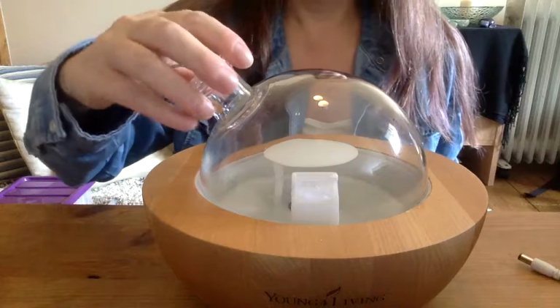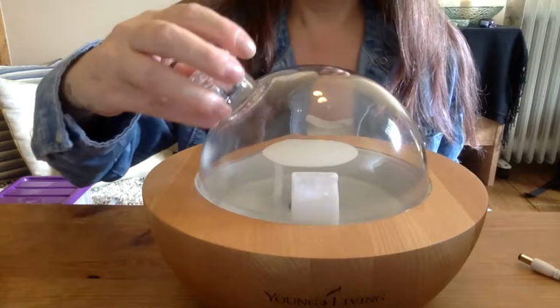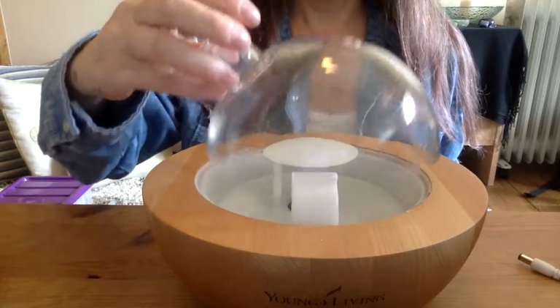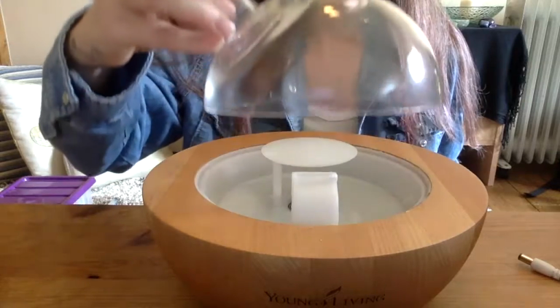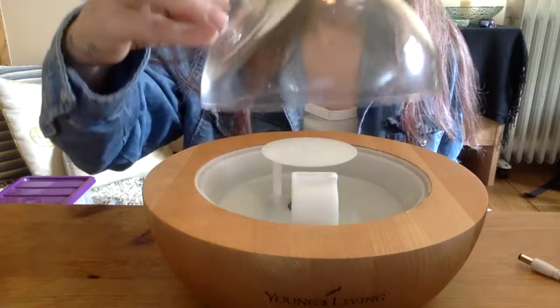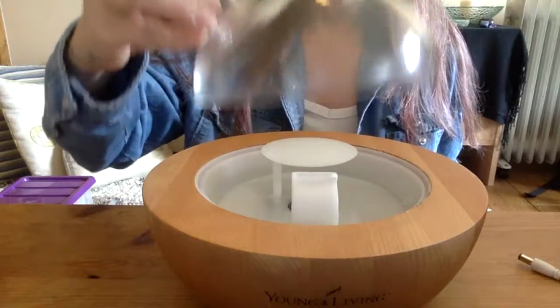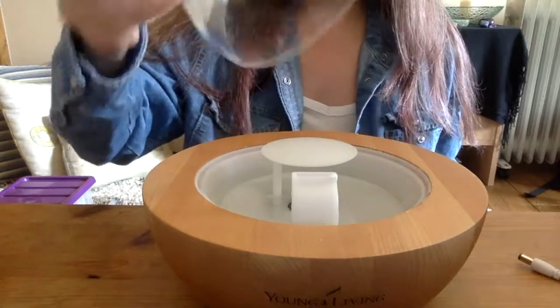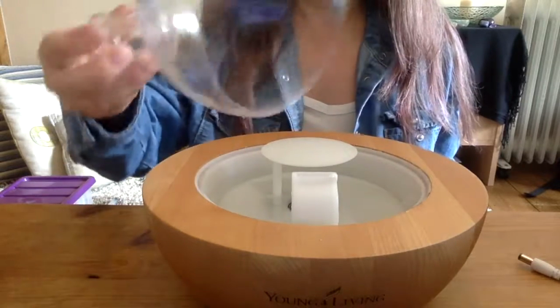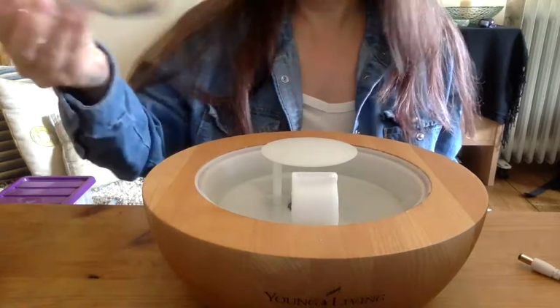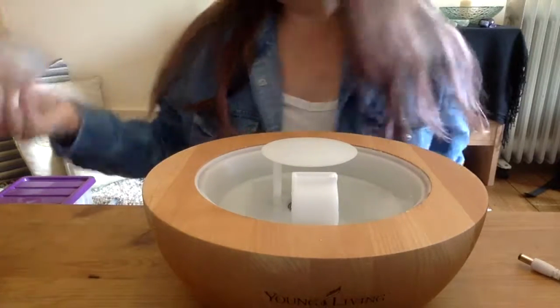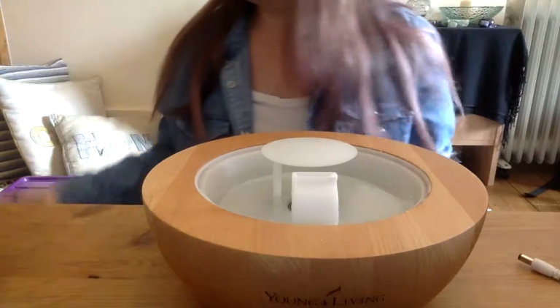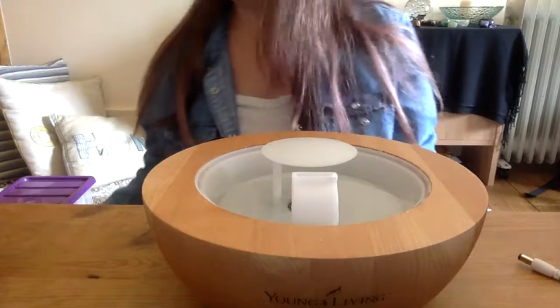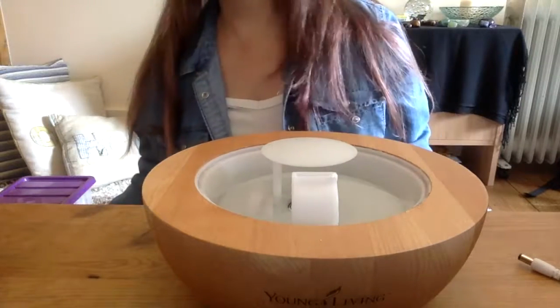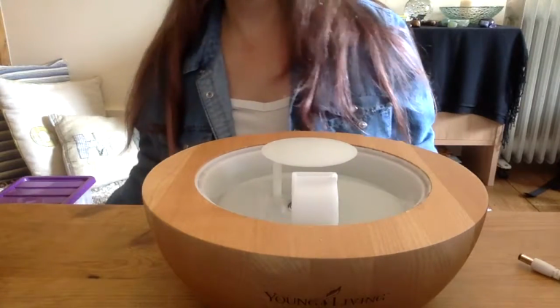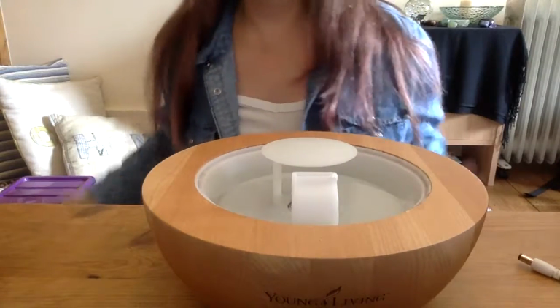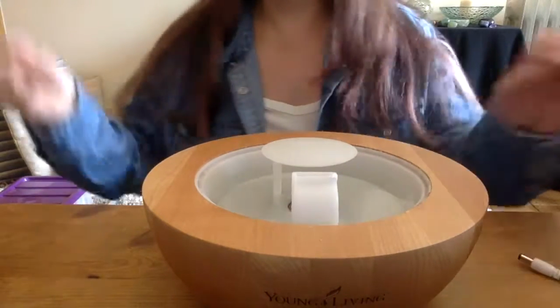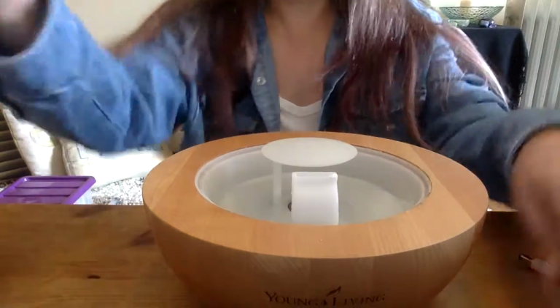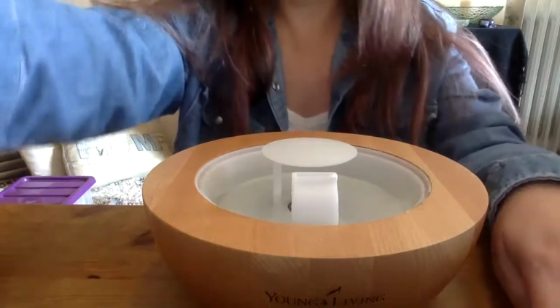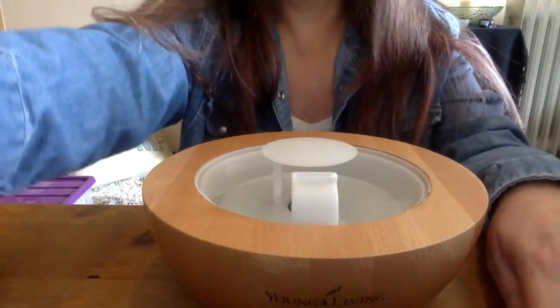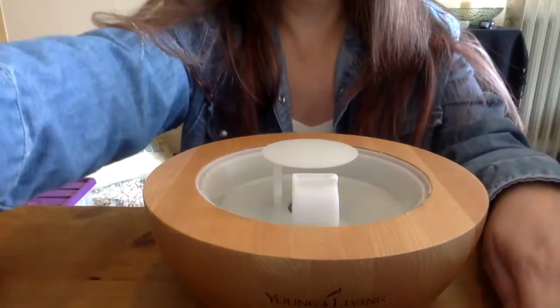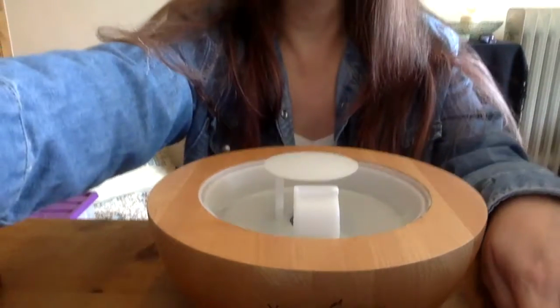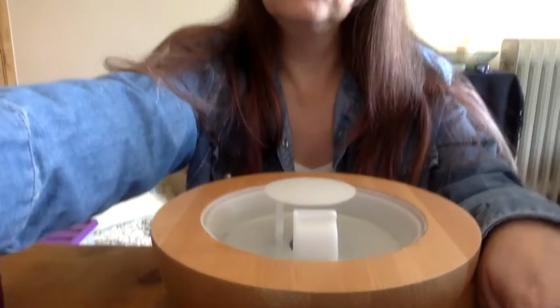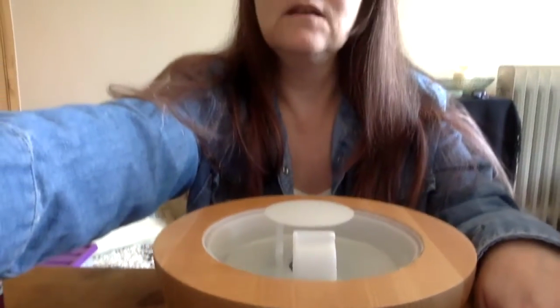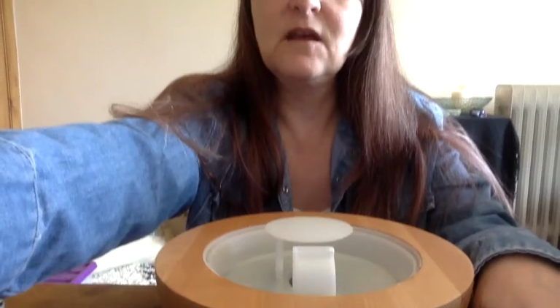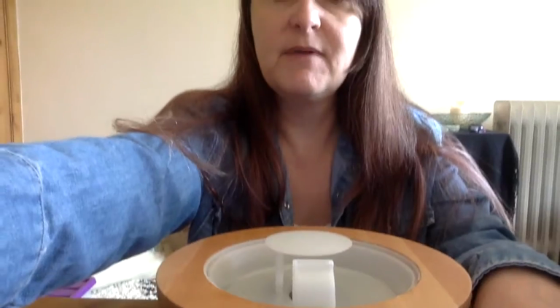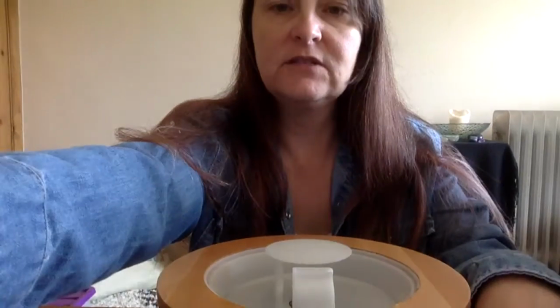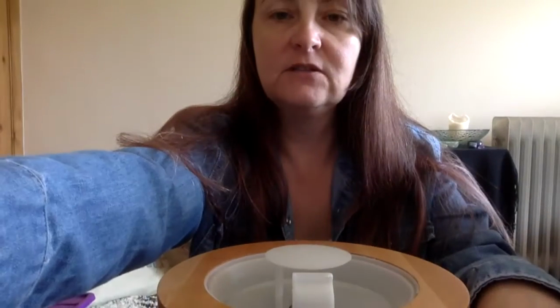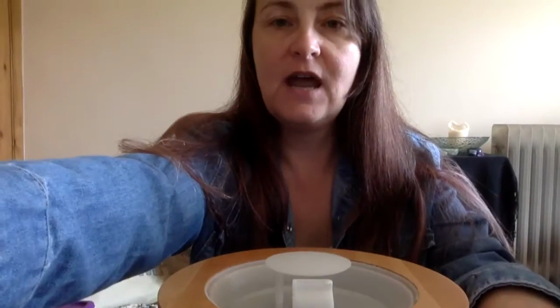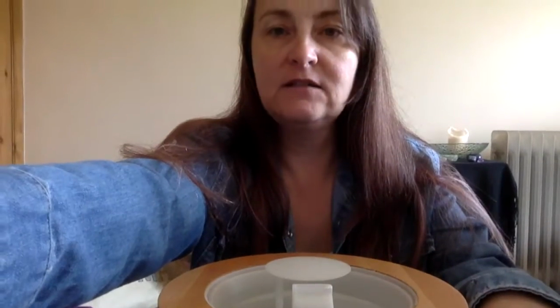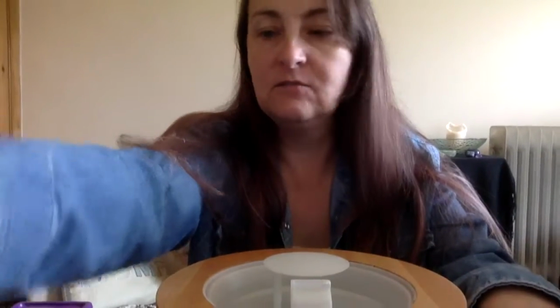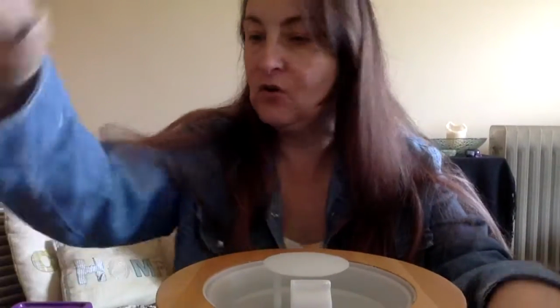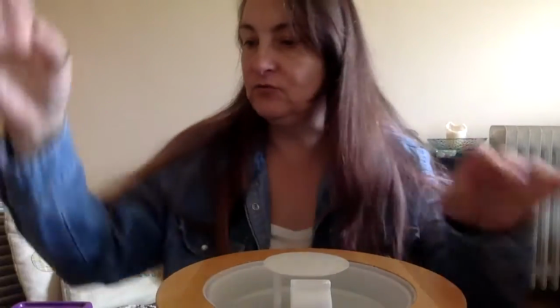When it's fully operational it has its glass dome over the top like so, but at the moment I've just got it ready with some water in it and I'm about to add some oils.